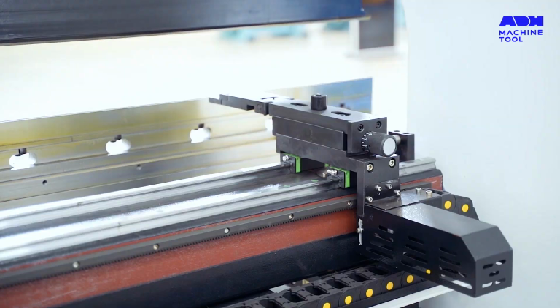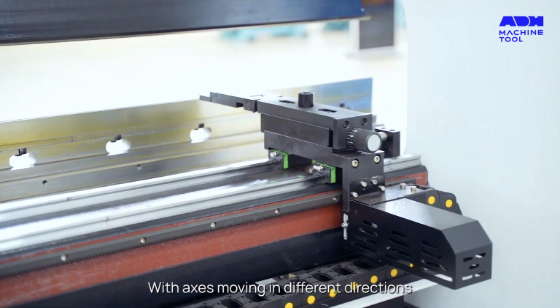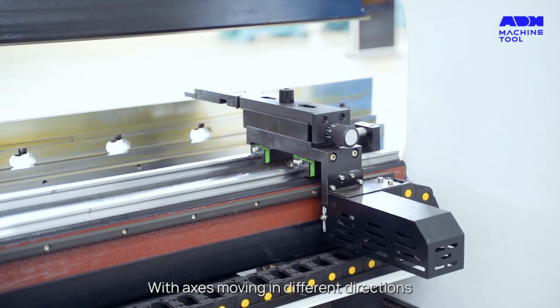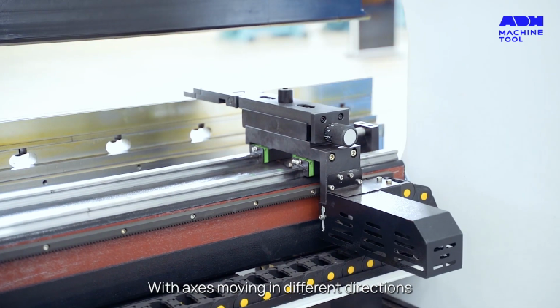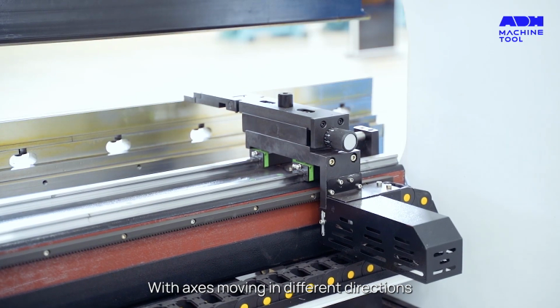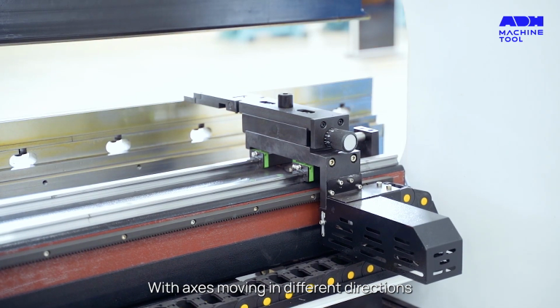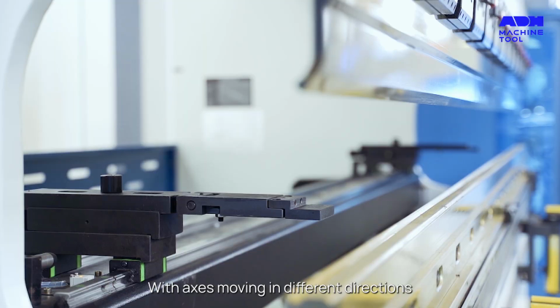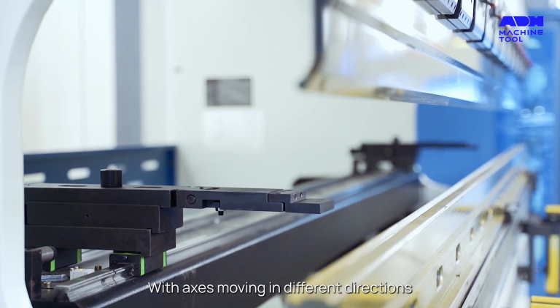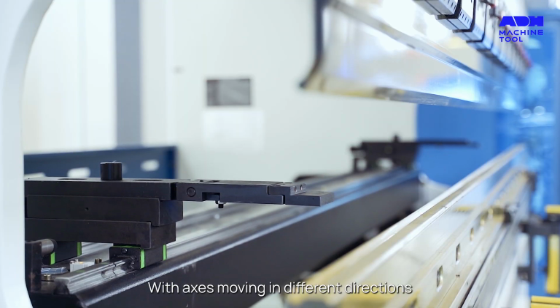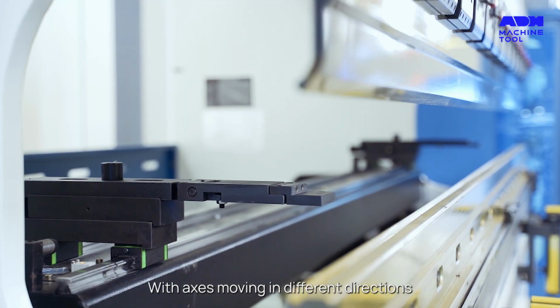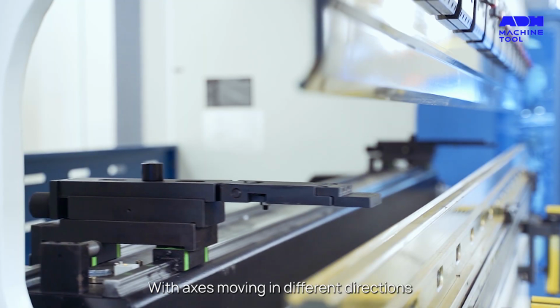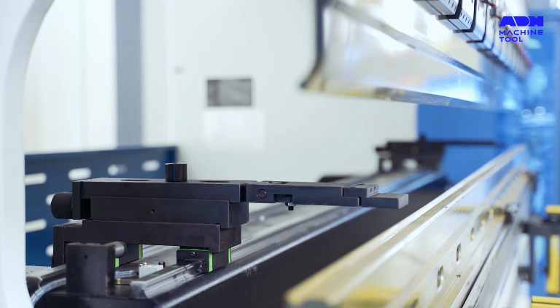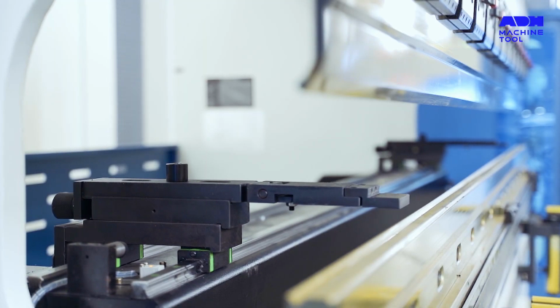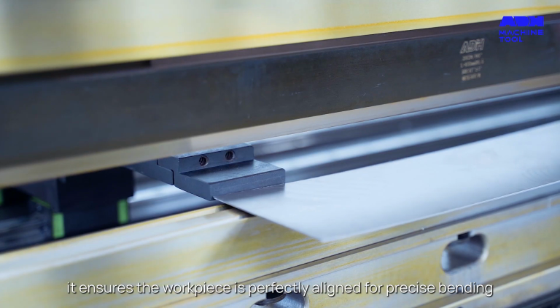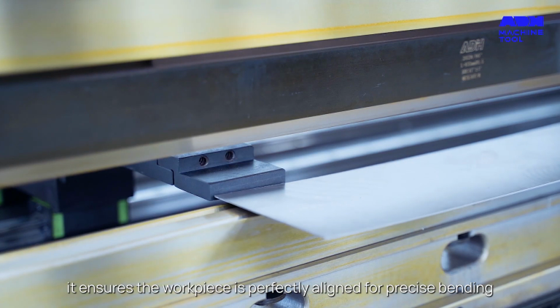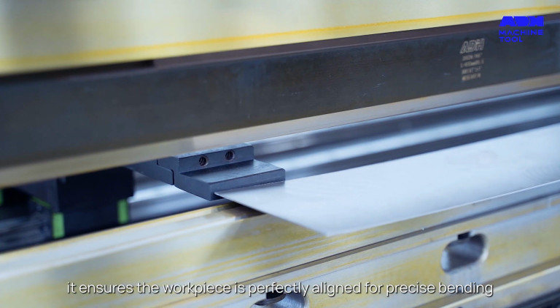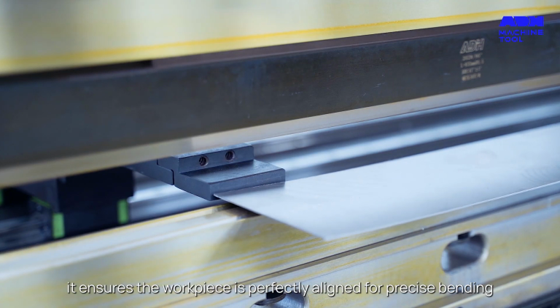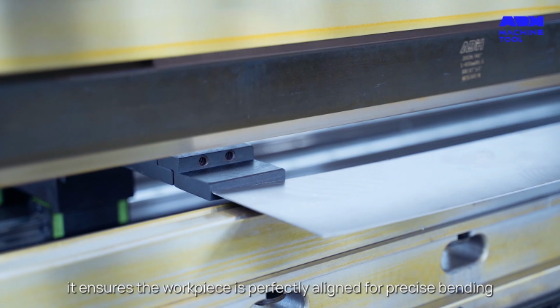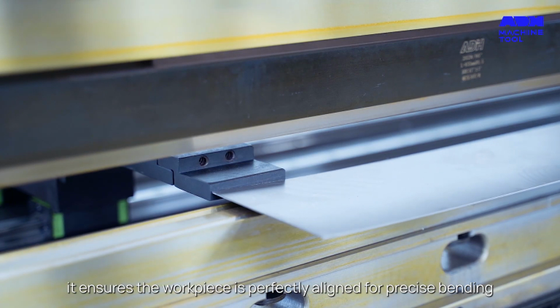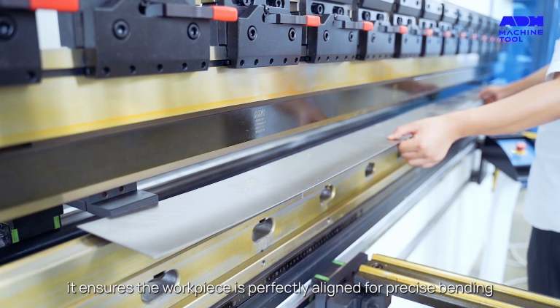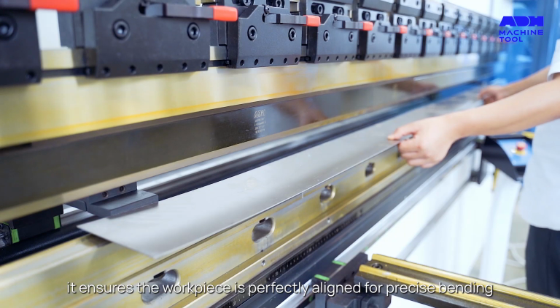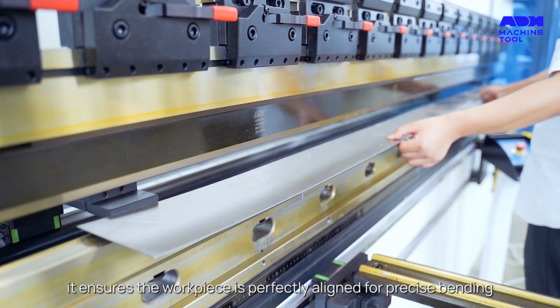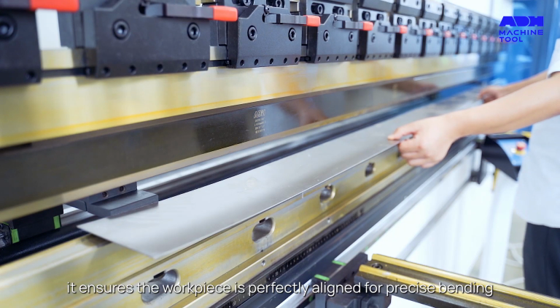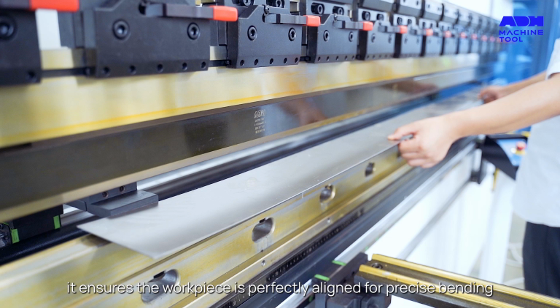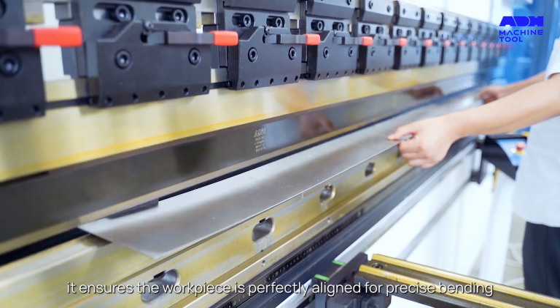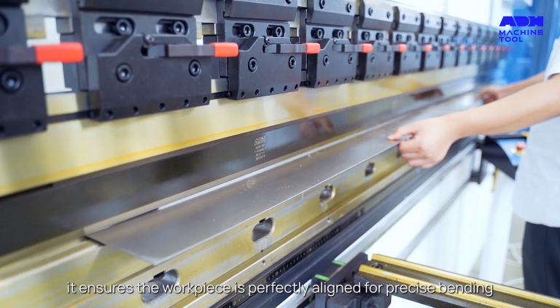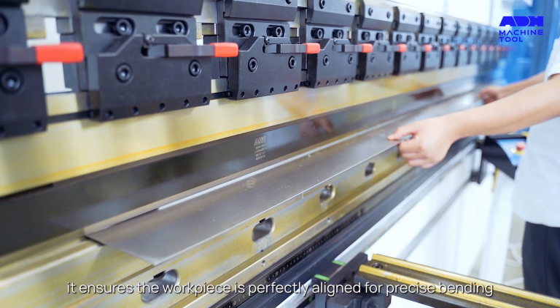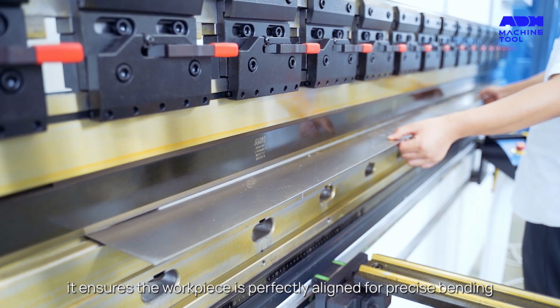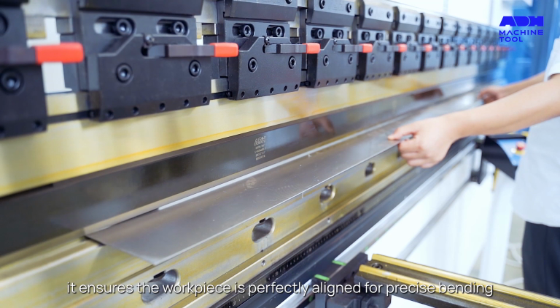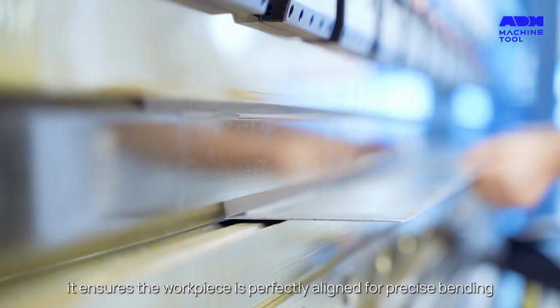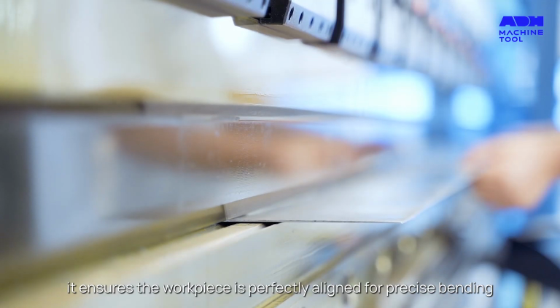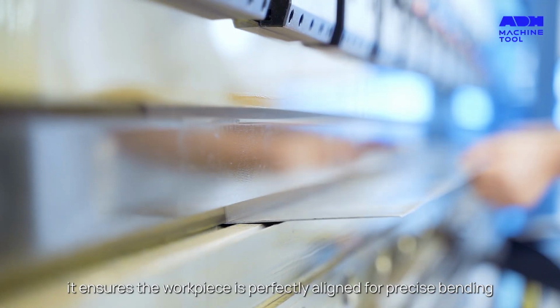The back gauge is pivotal for workpiece positioning. With axes moving in different directions, it ensures the workpiece is perfectly aligned for precise bending.